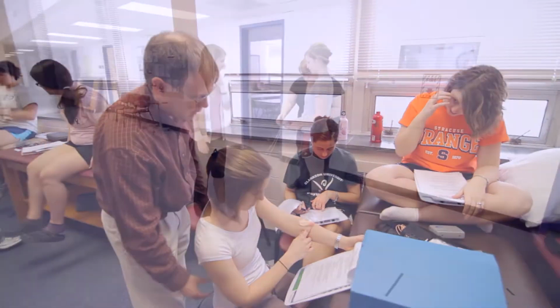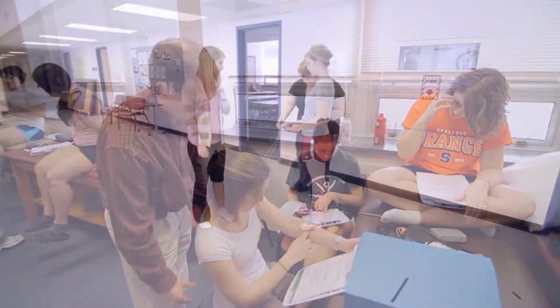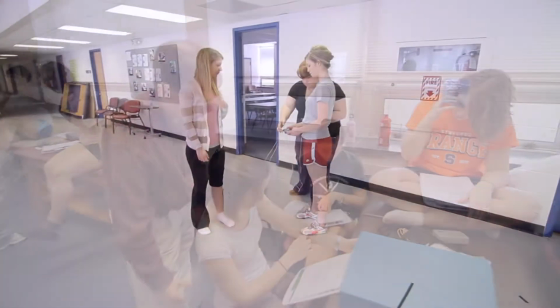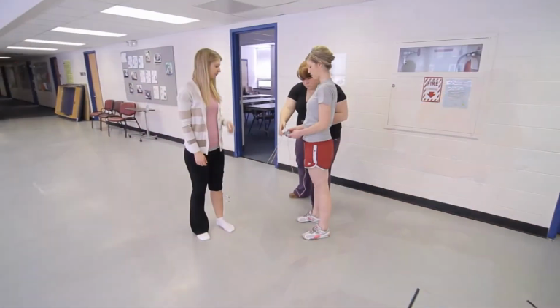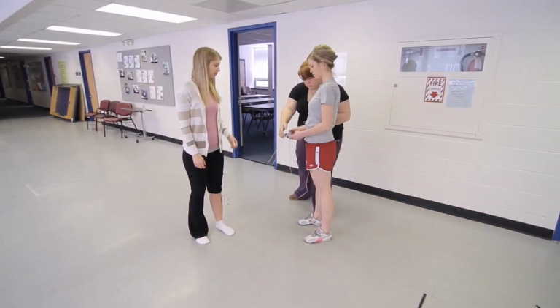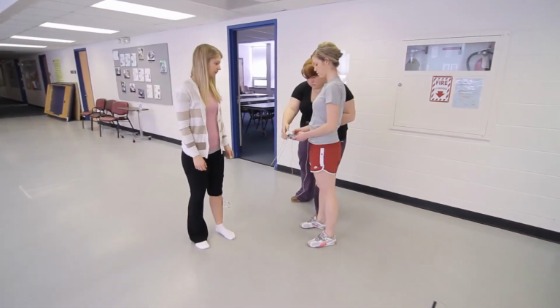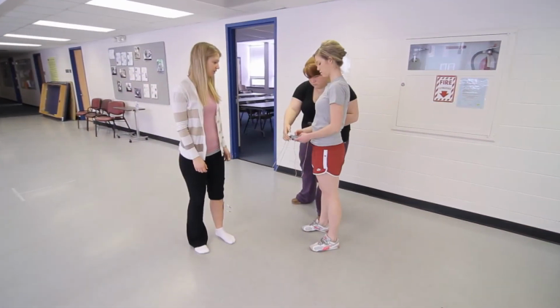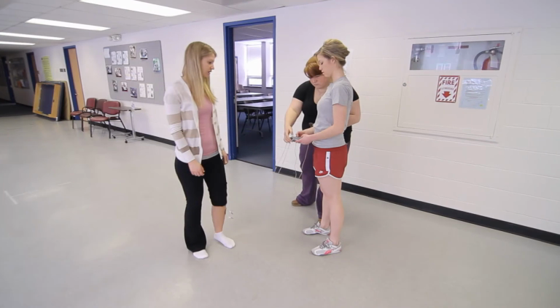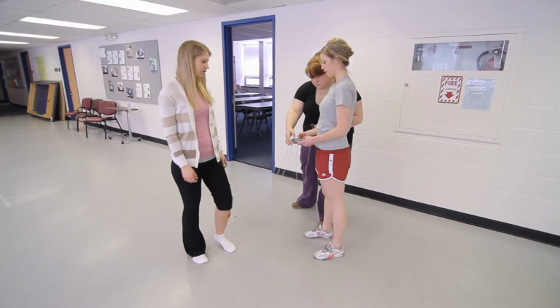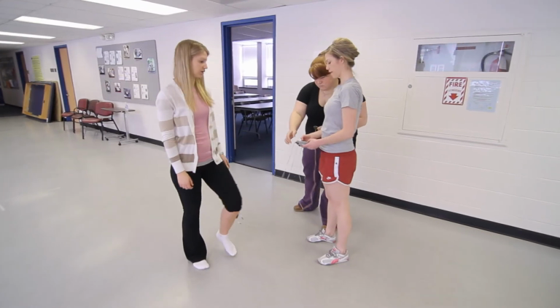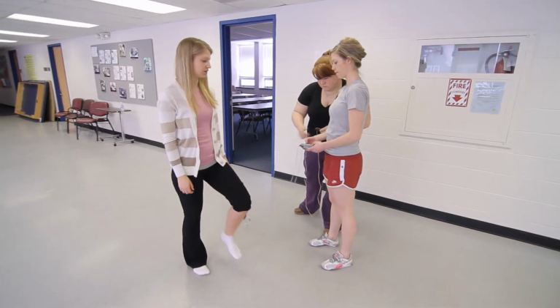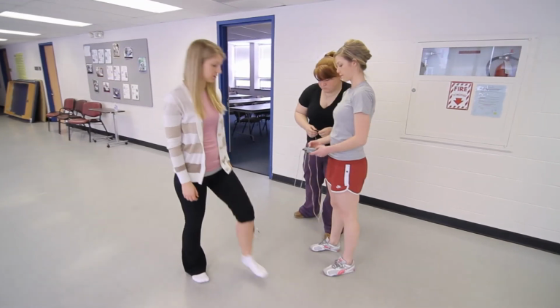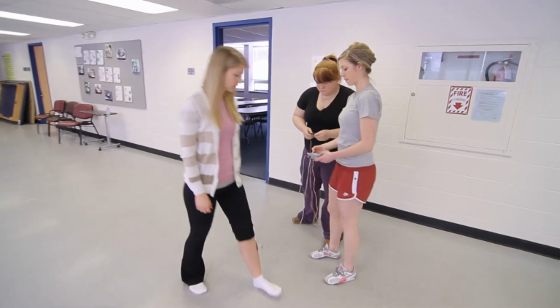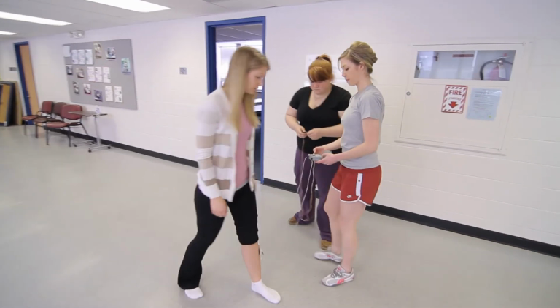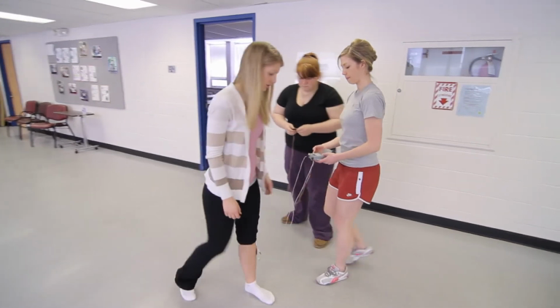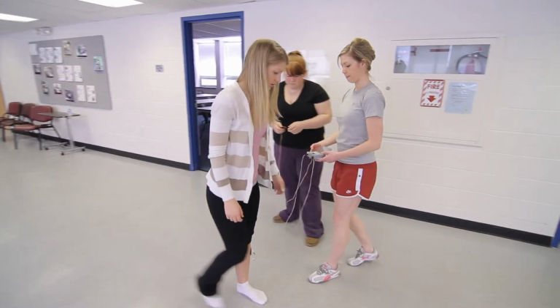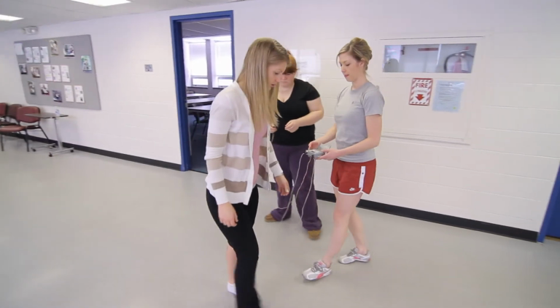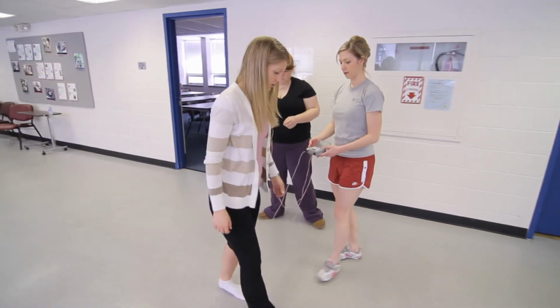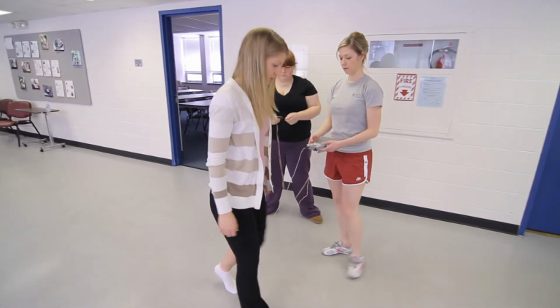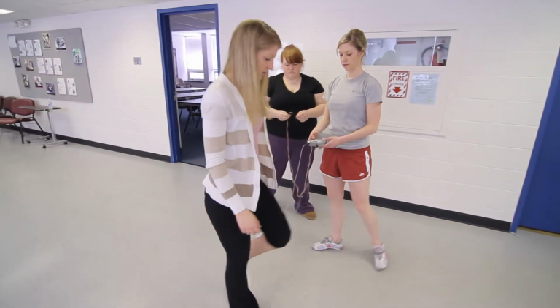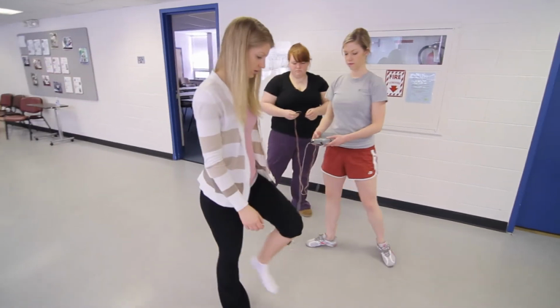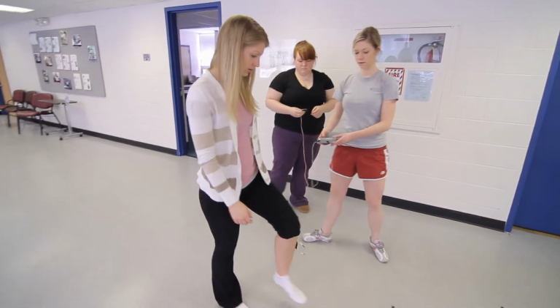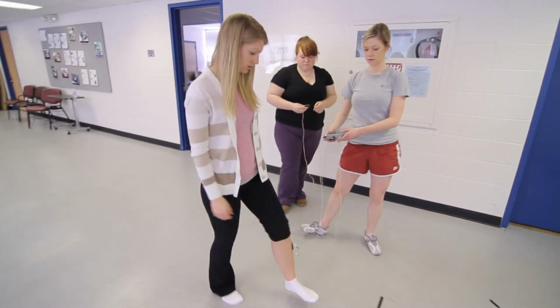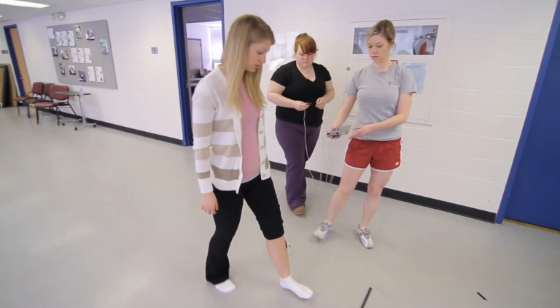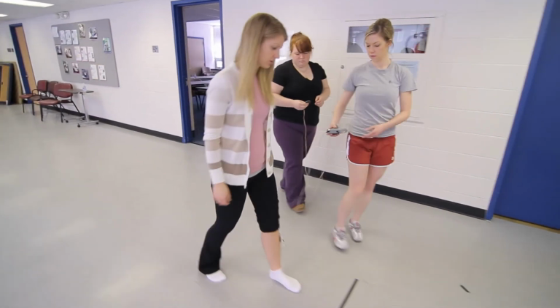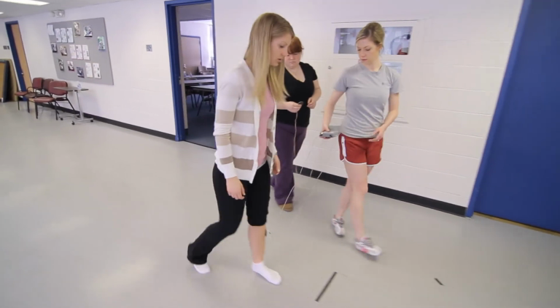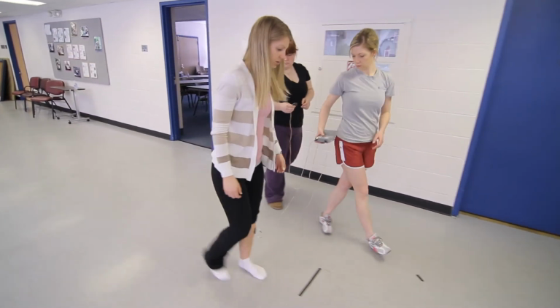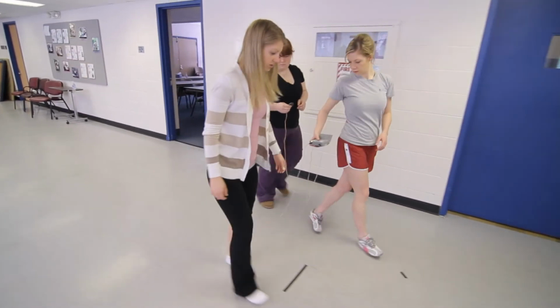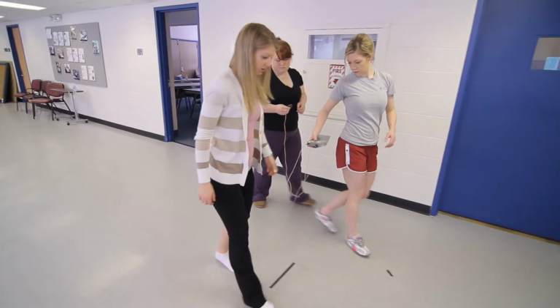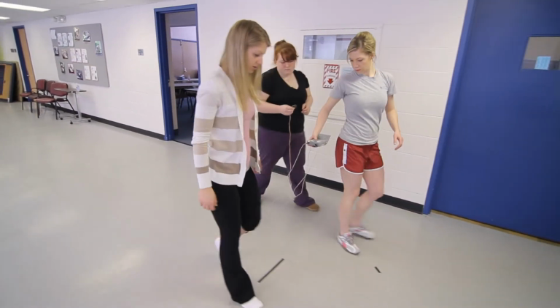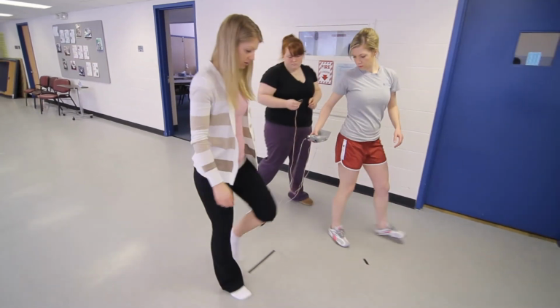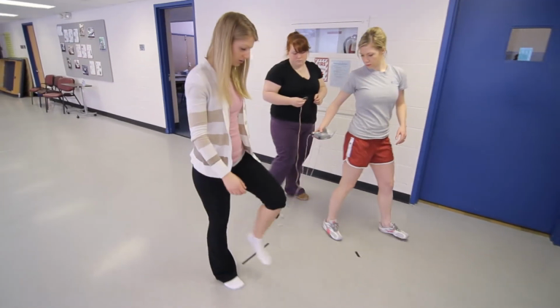Also in the clinical lab, you learn how to measure all of the deficits — range of motion, manual muscle testing, all of that. So it's a pretty general semester overall.